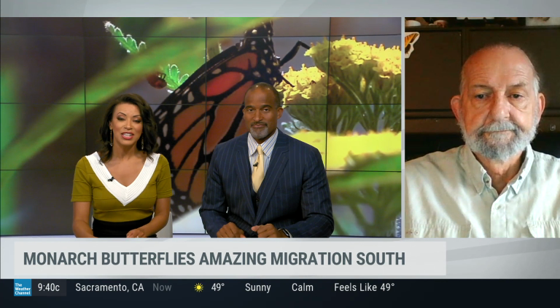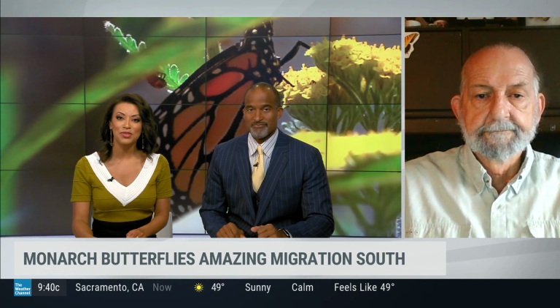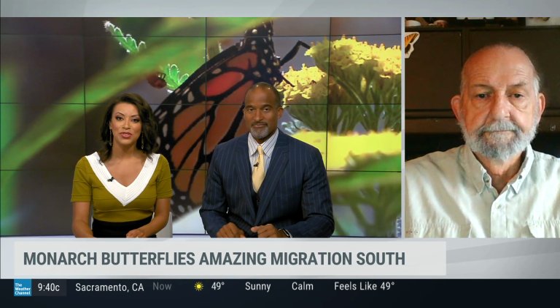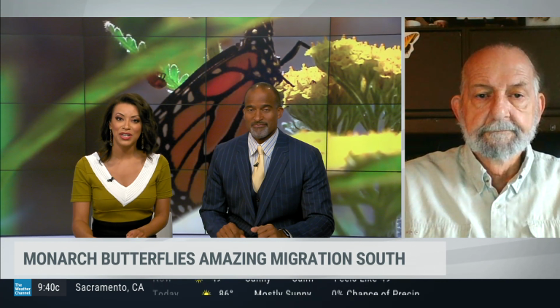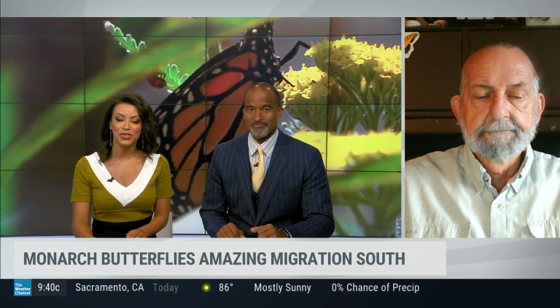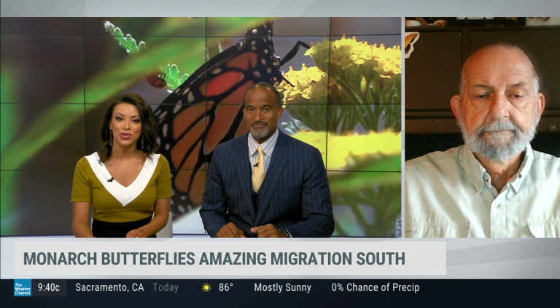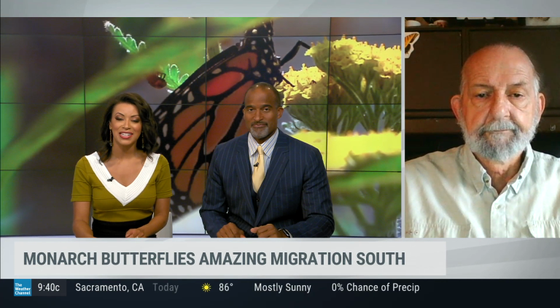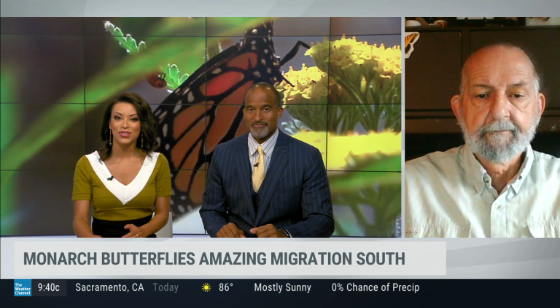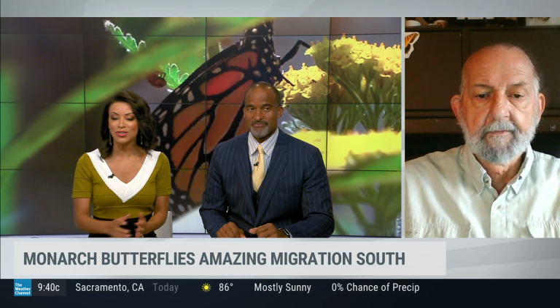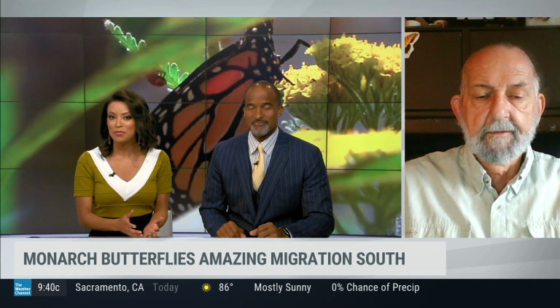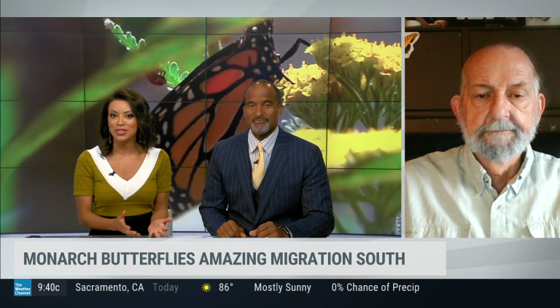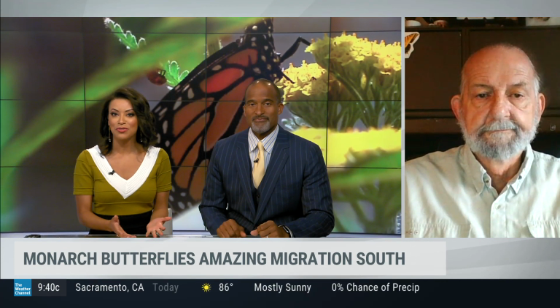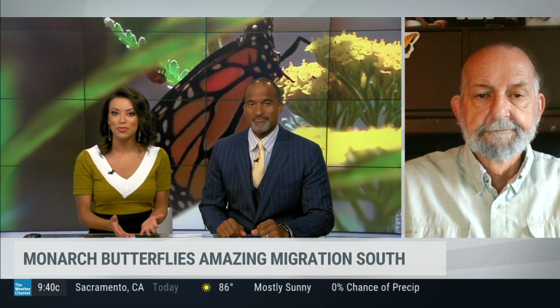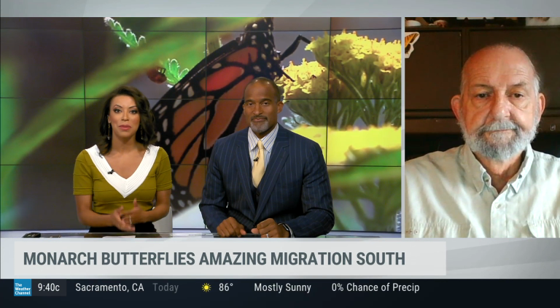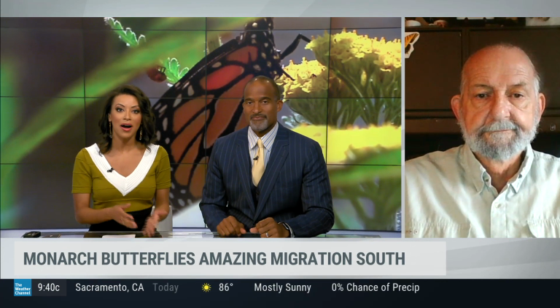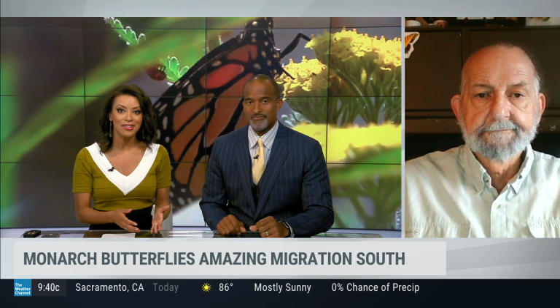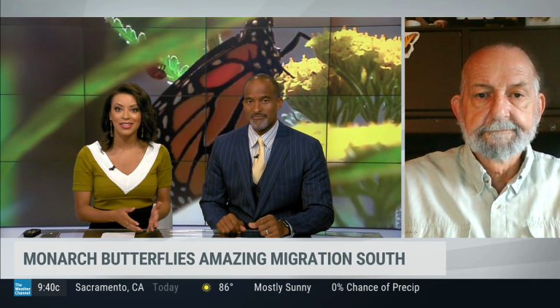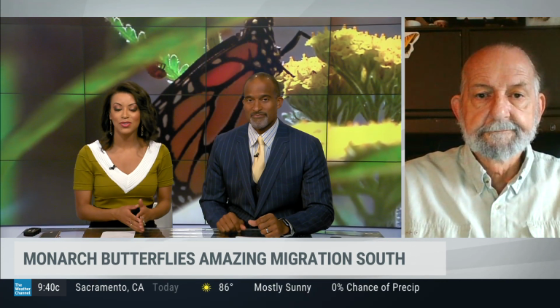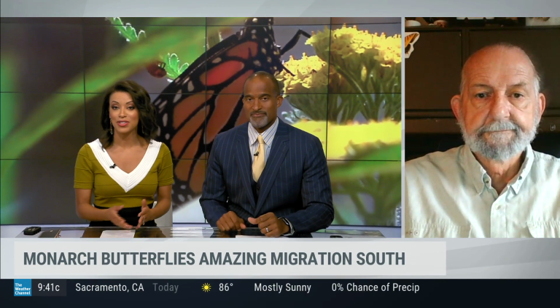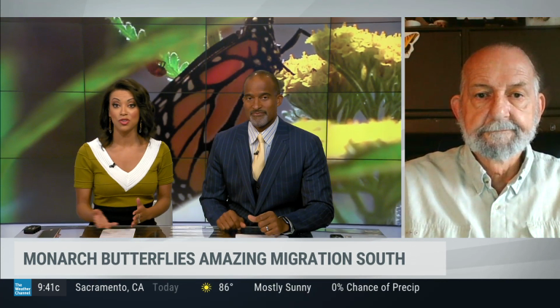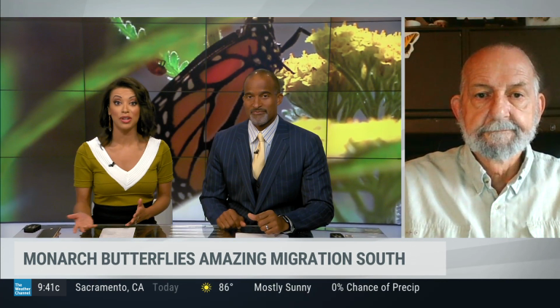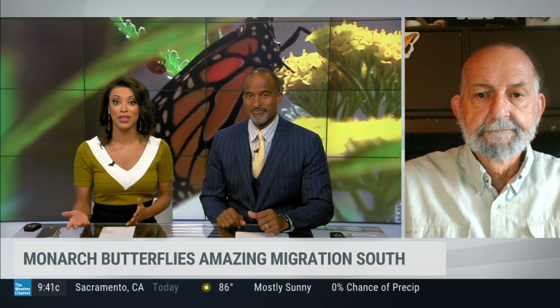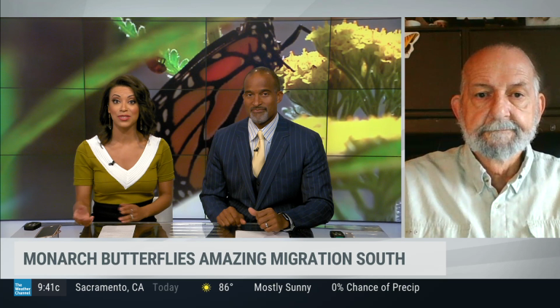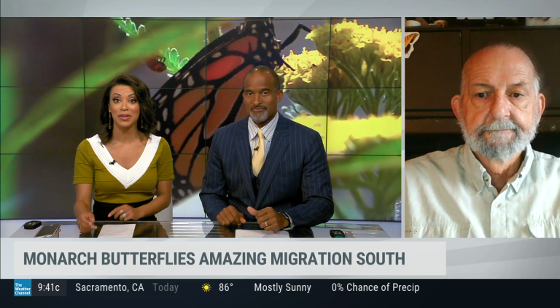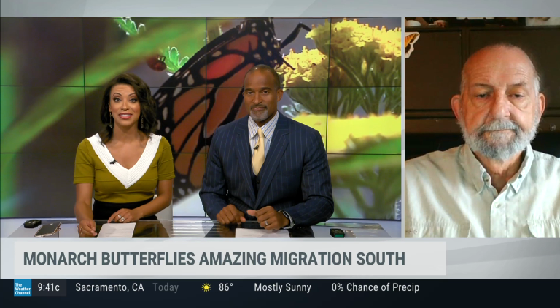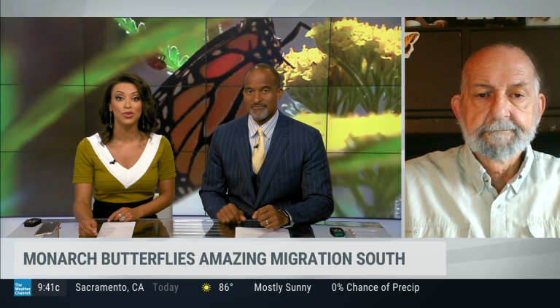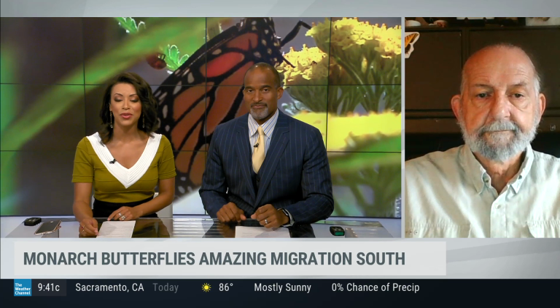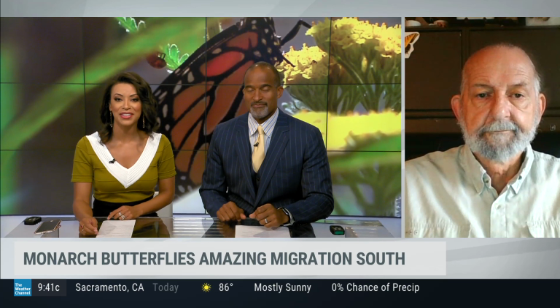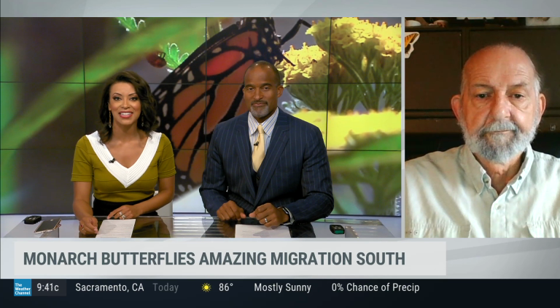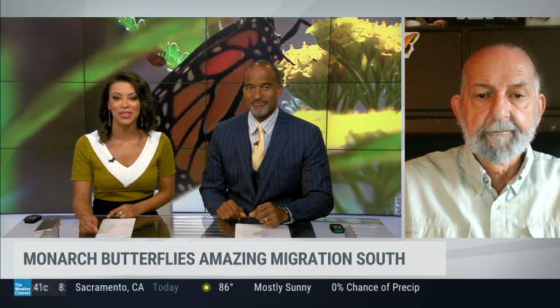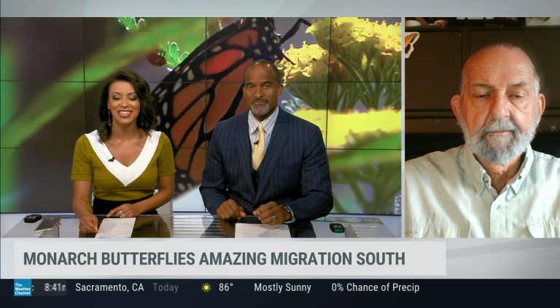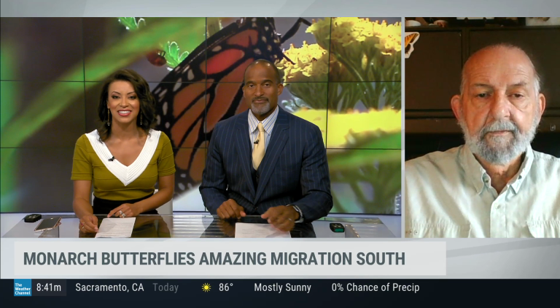Thank you so much, Rick, for joining us. So talk to us about the difference between monarchs and other butterflies we may see moving around this time of the year.